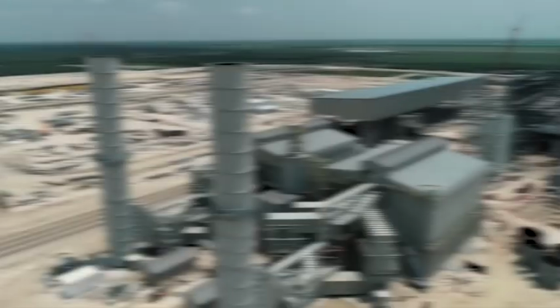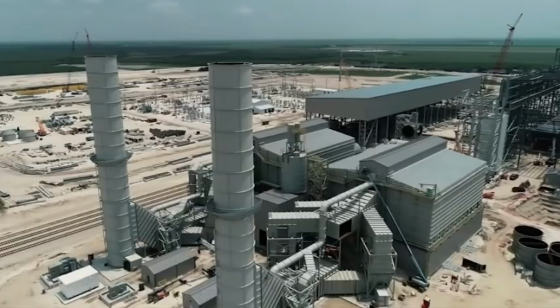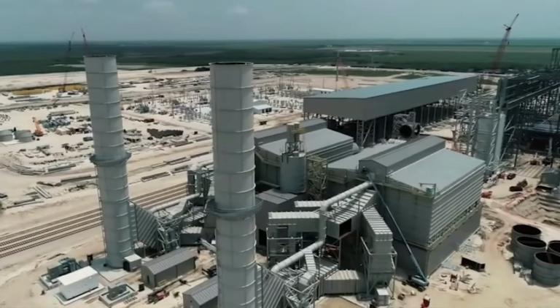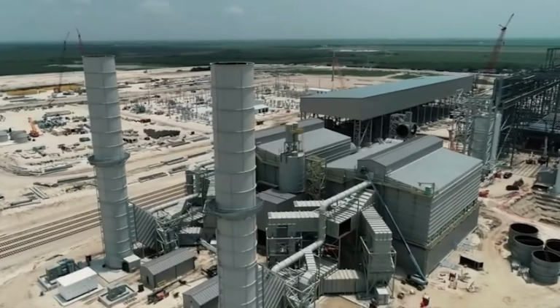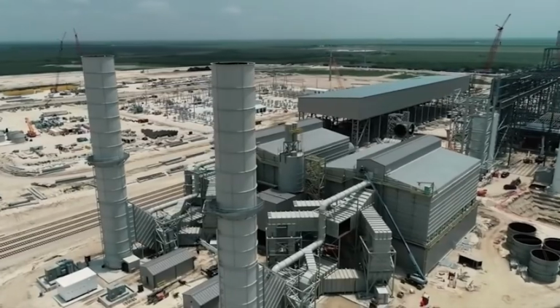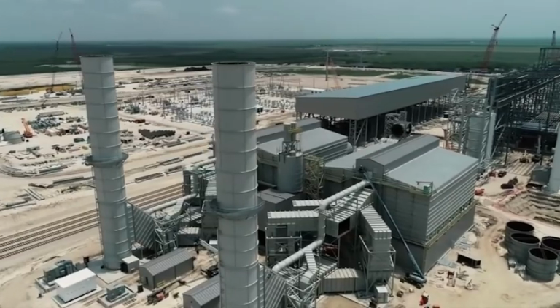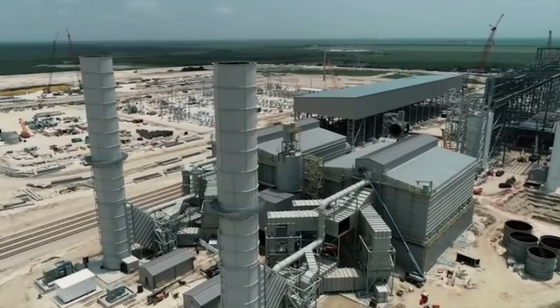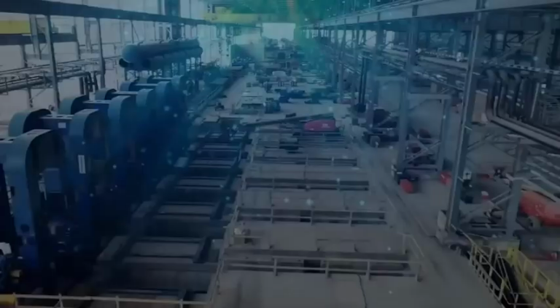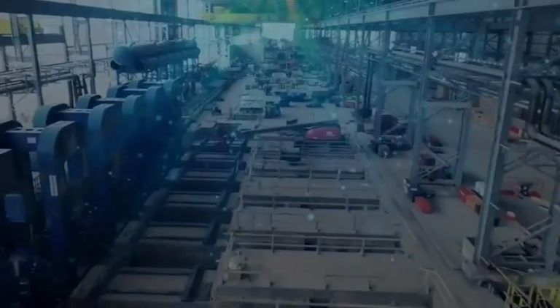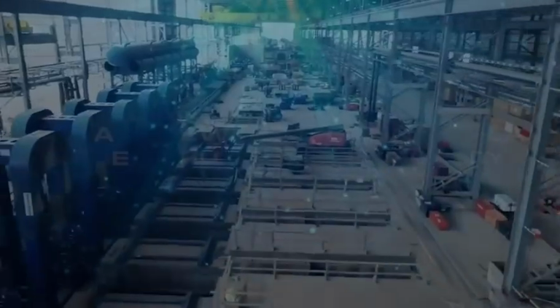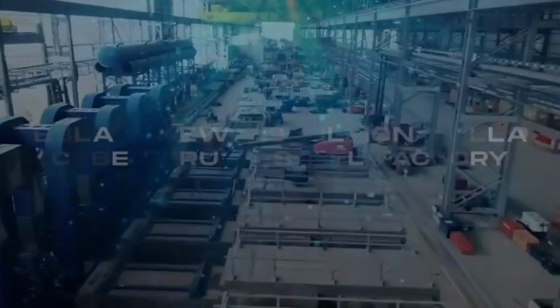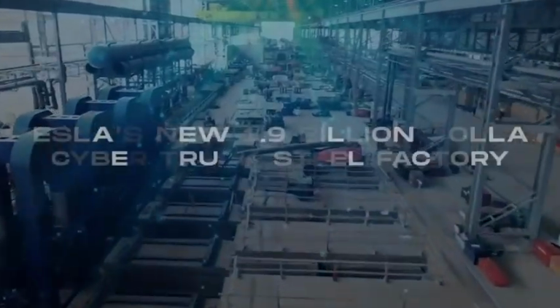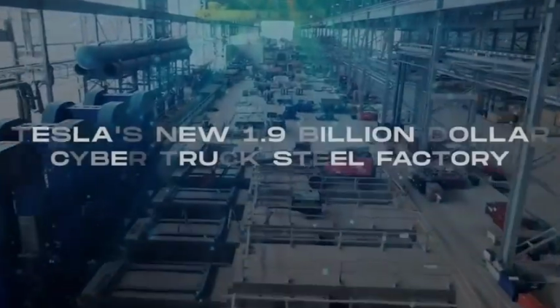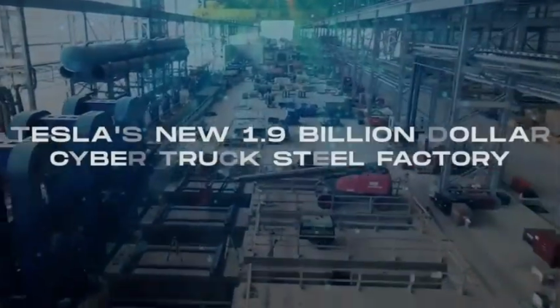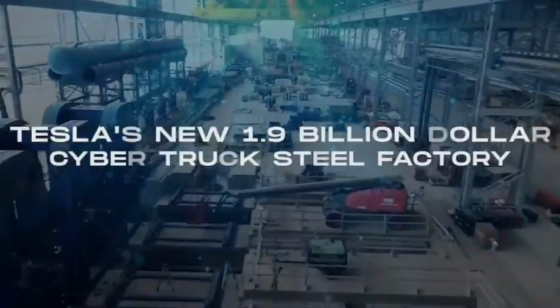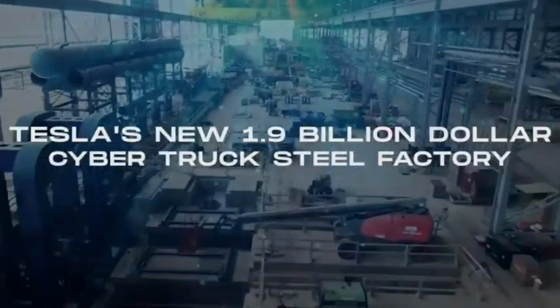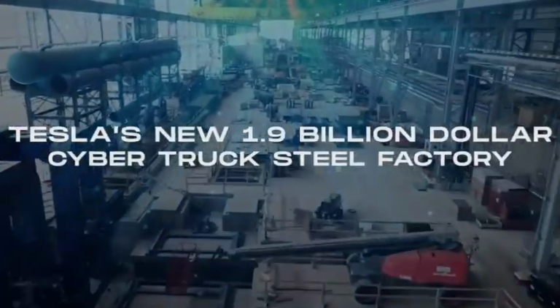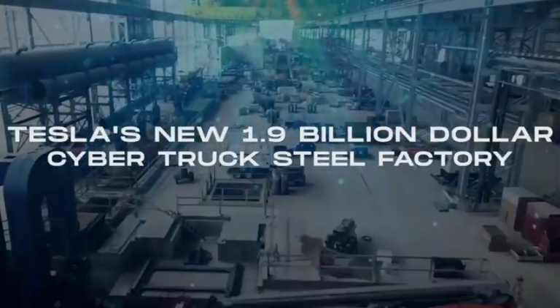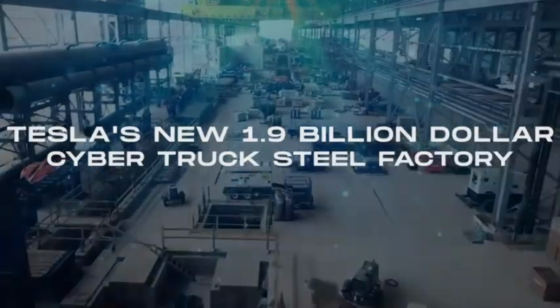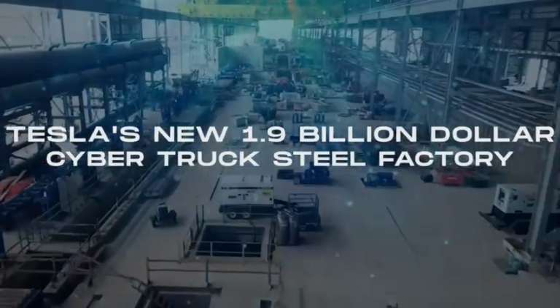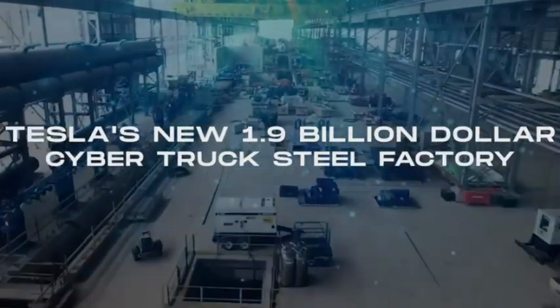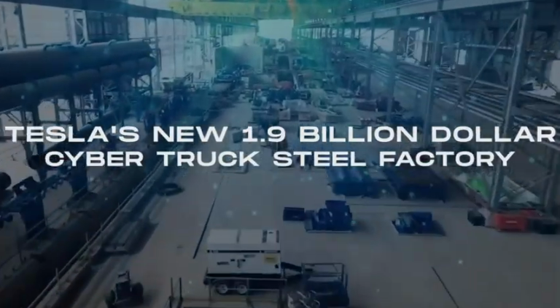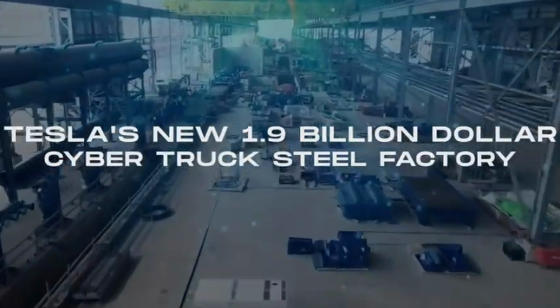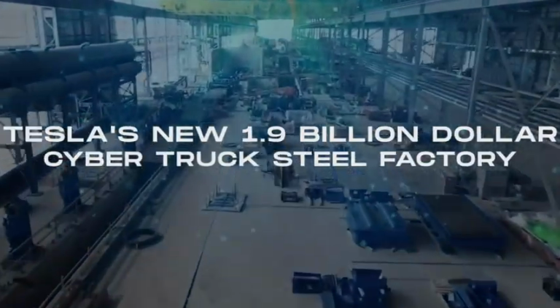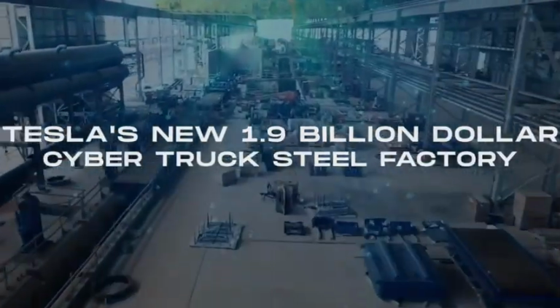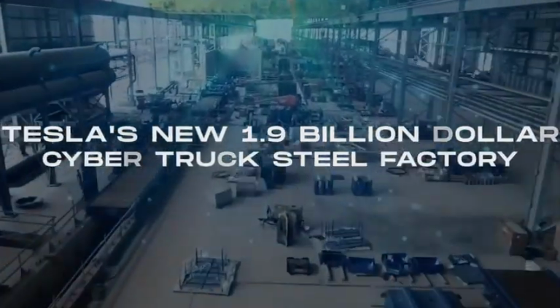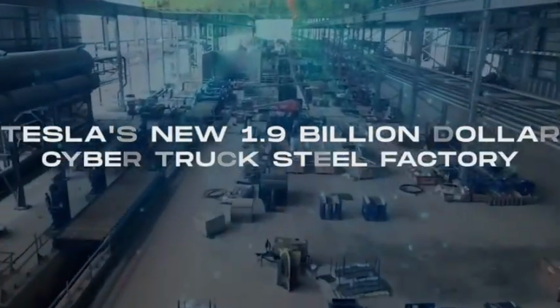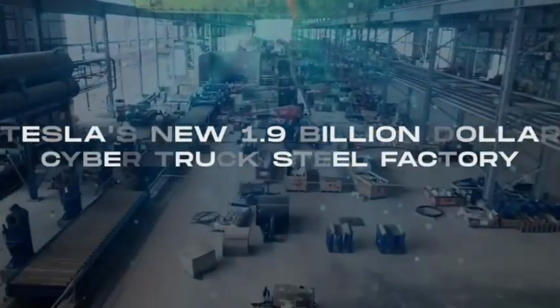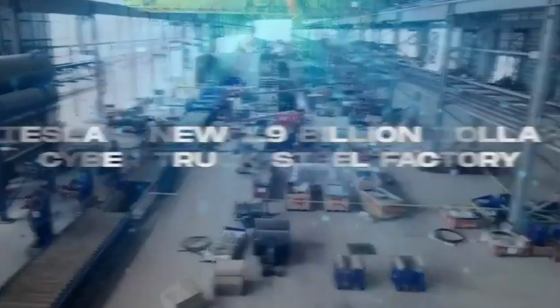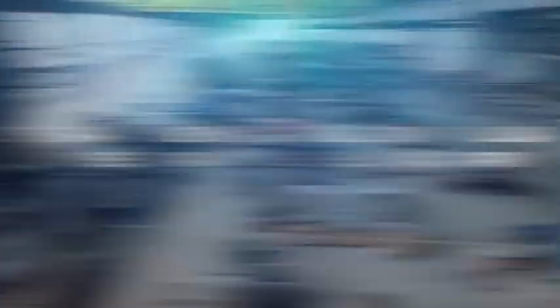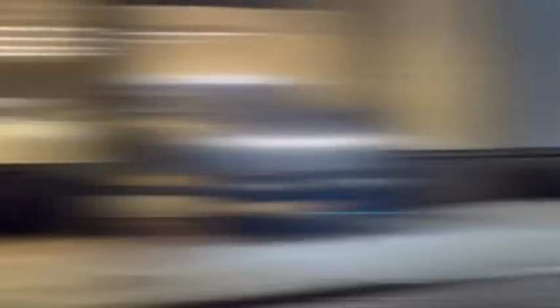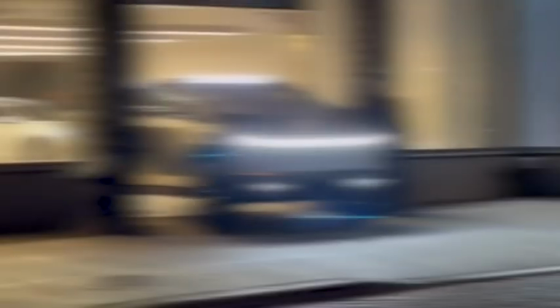The Cybertruck has Tesla Armor Glass, which is designed to protect the windows from even the most powerful impacts.